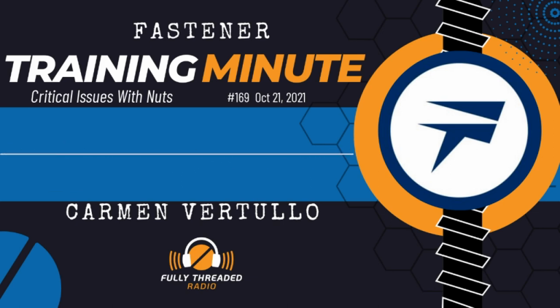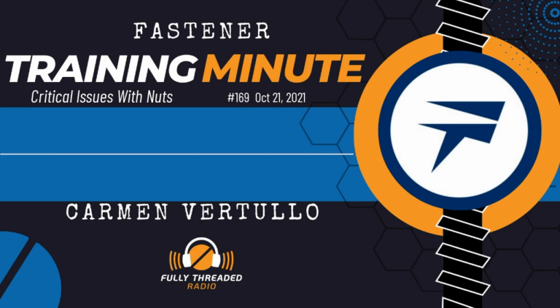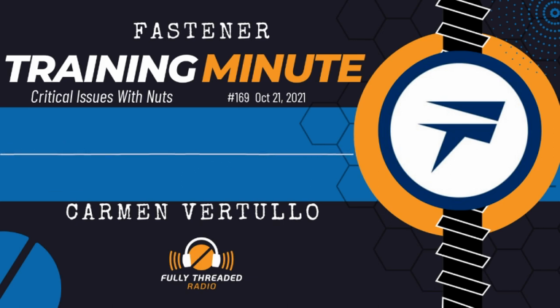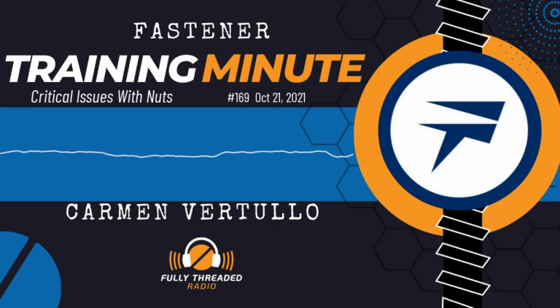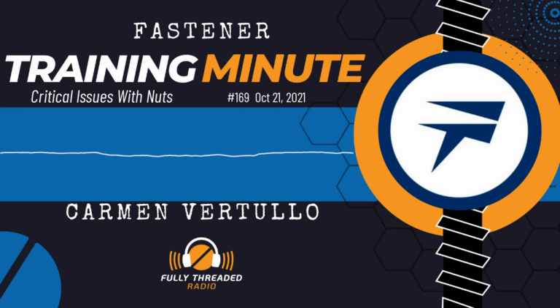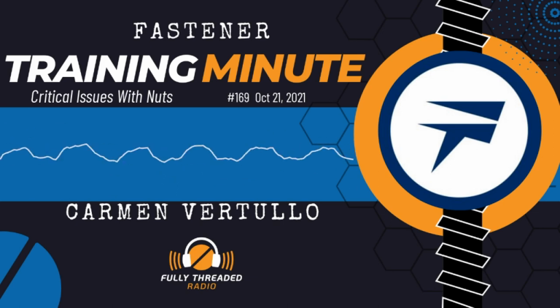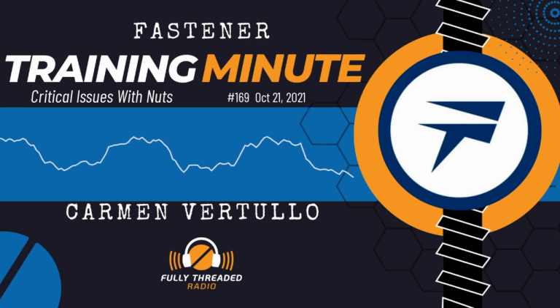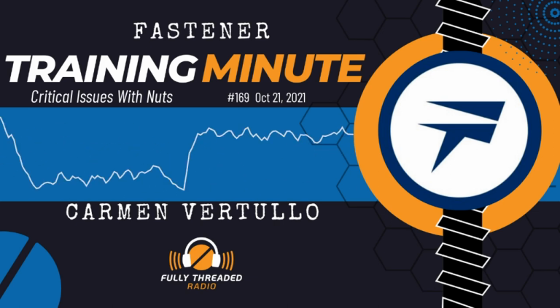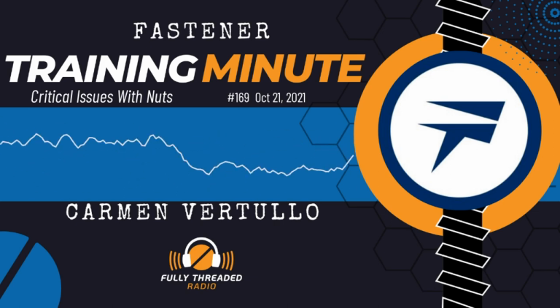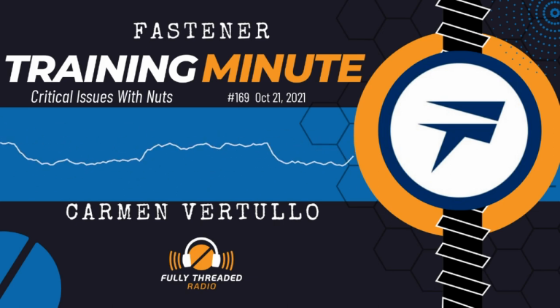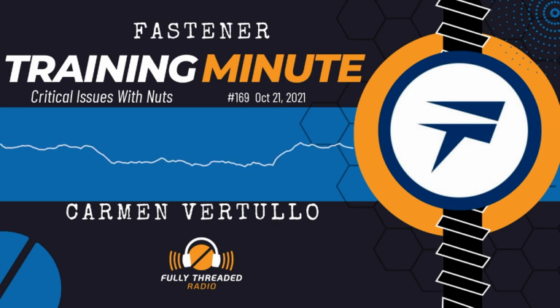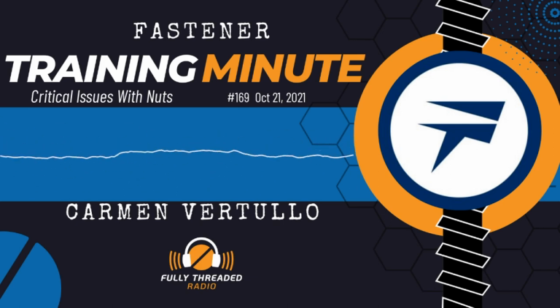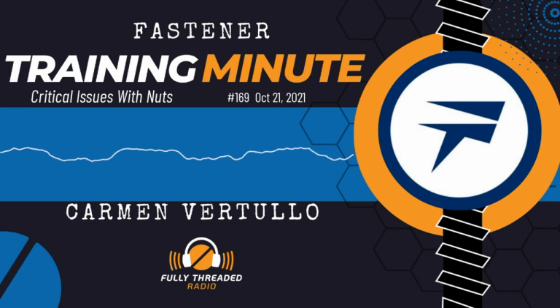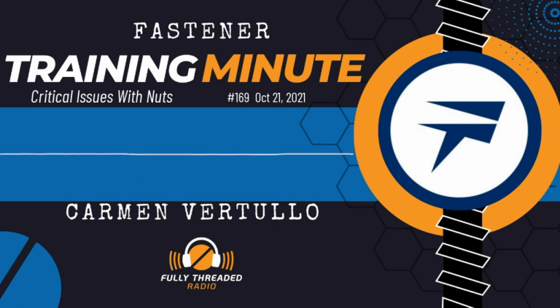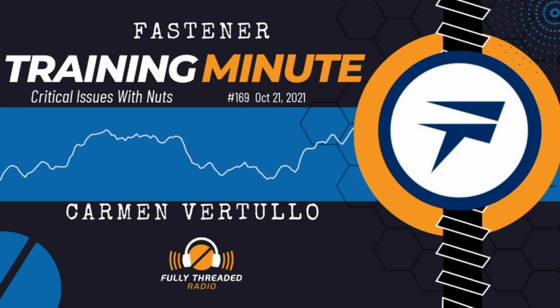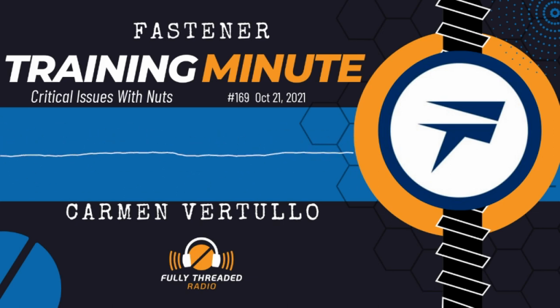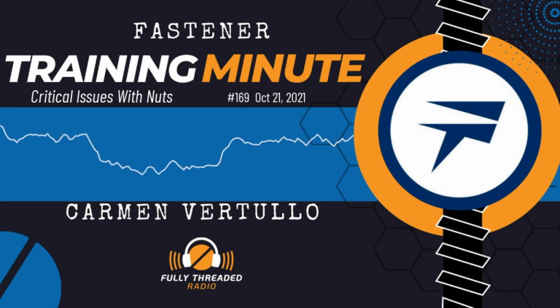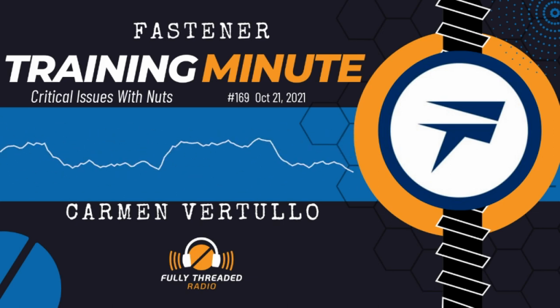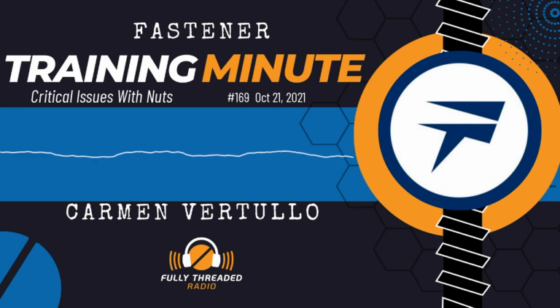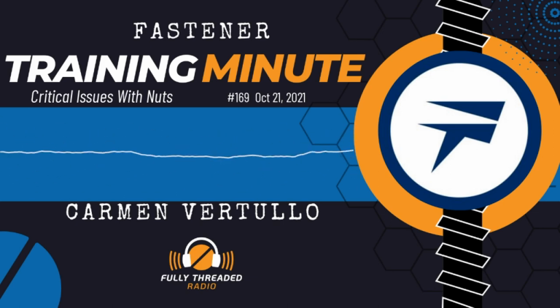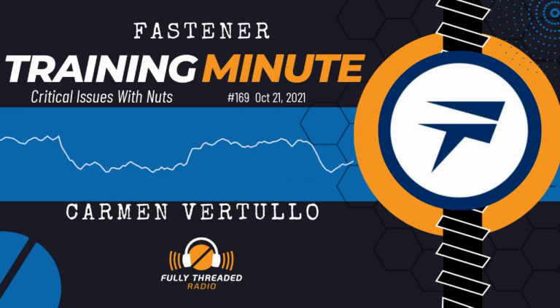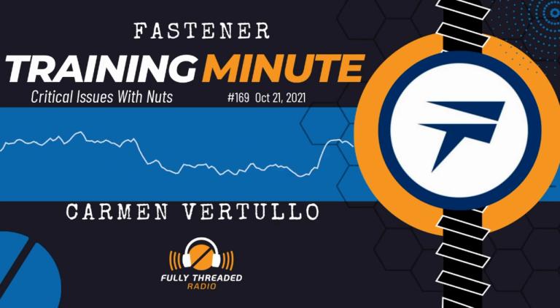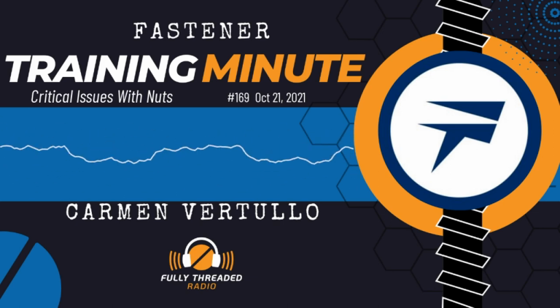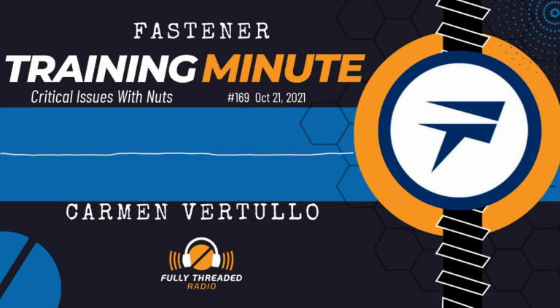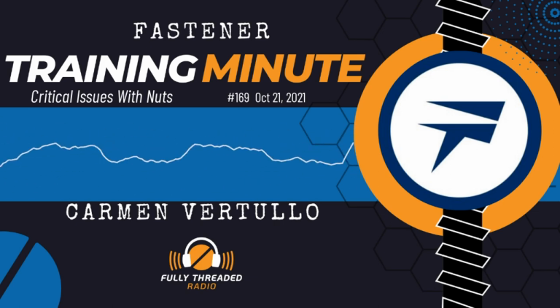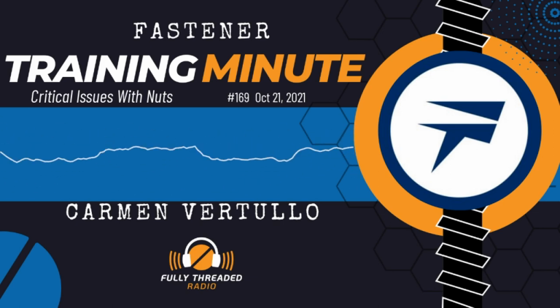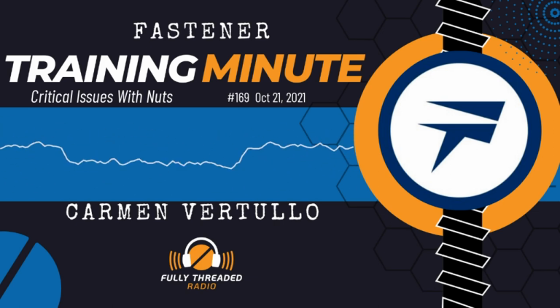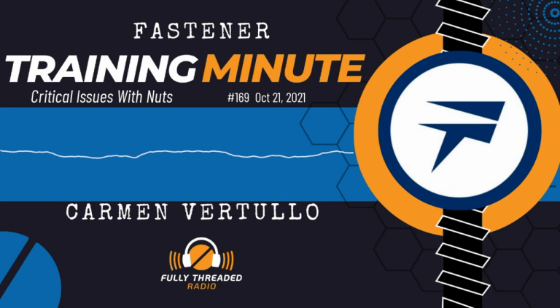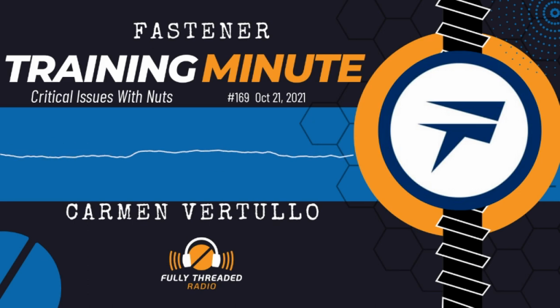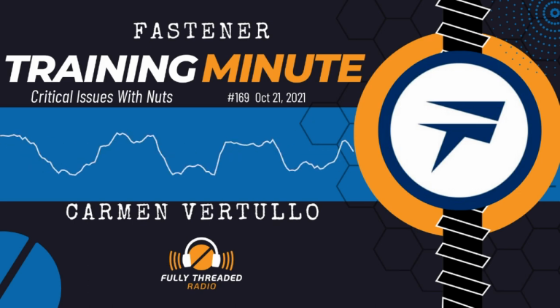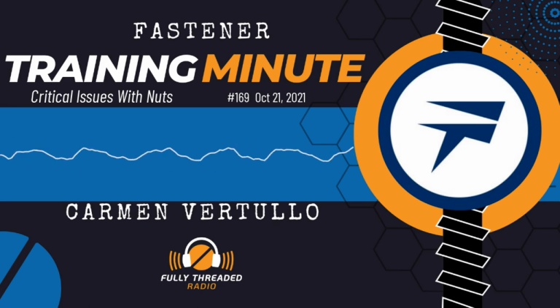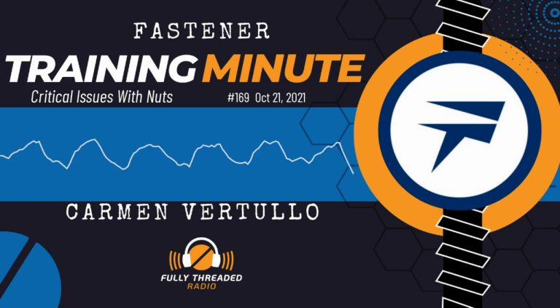I hope you learned something. This has been Carmen Vertullo with your Fastener Training Minute. Thanks for listening.